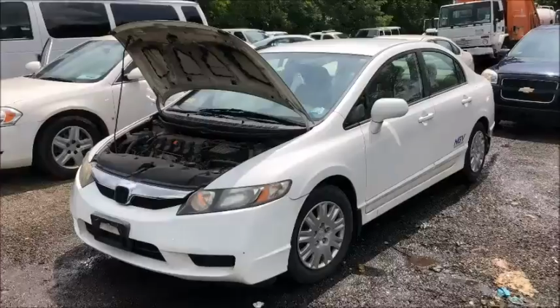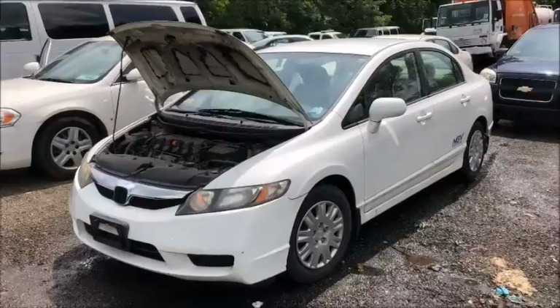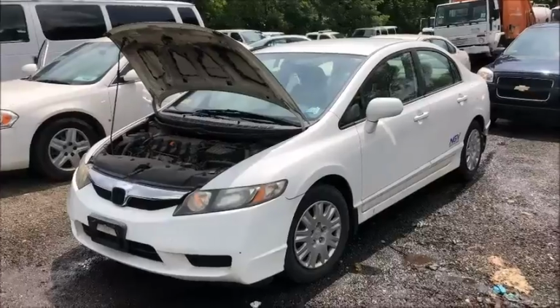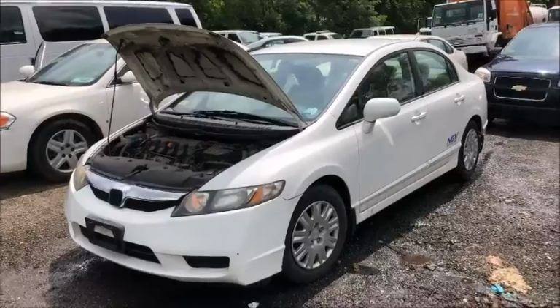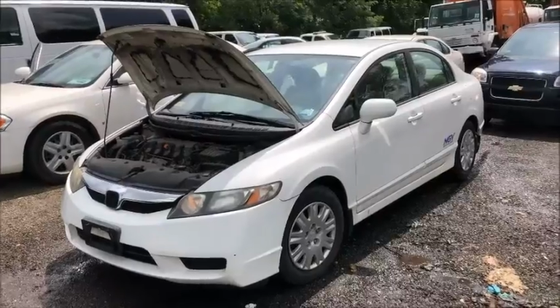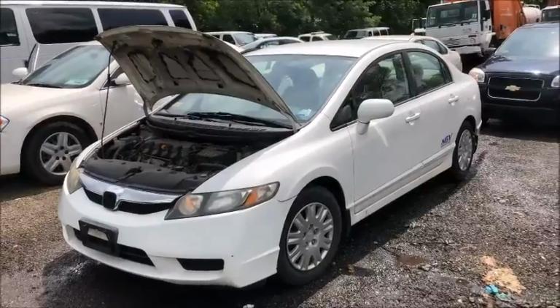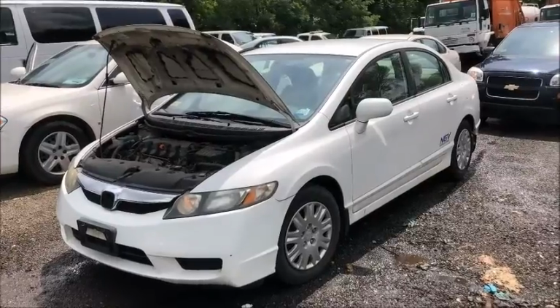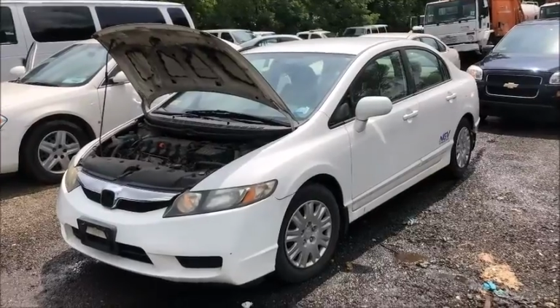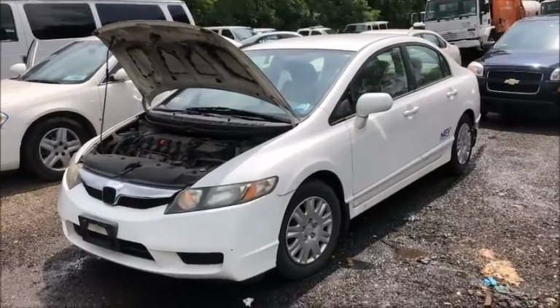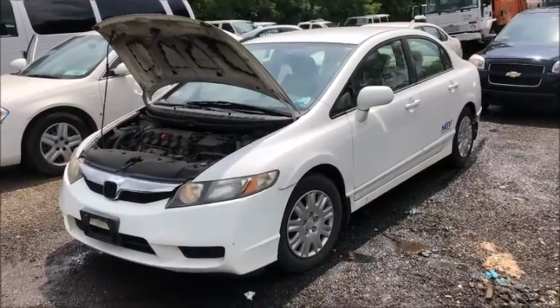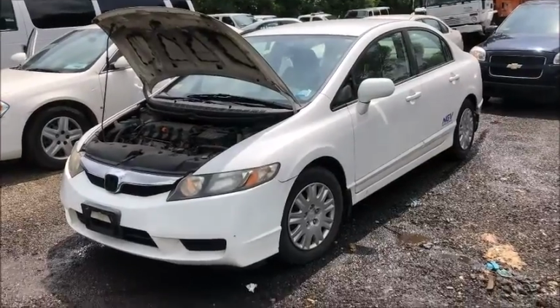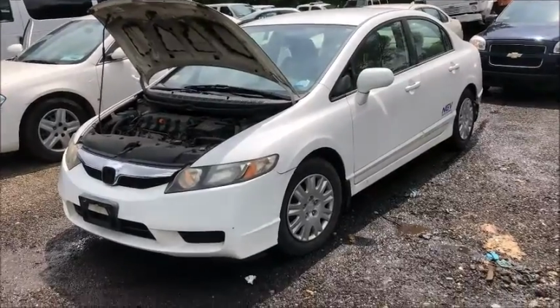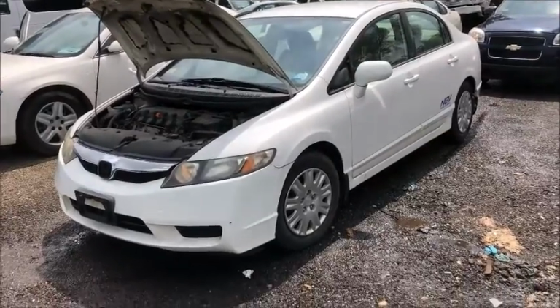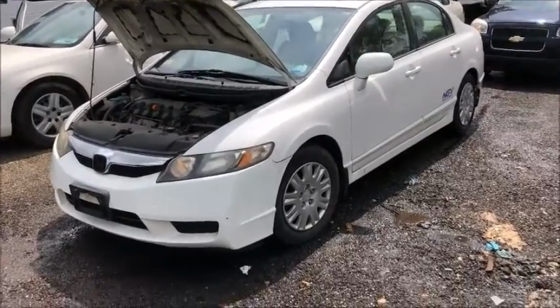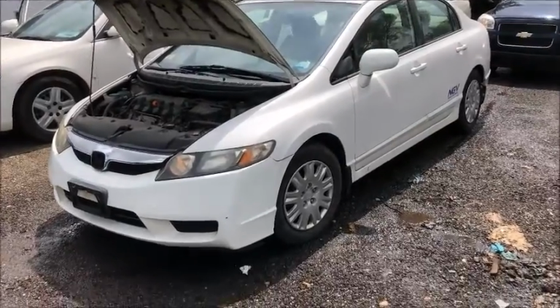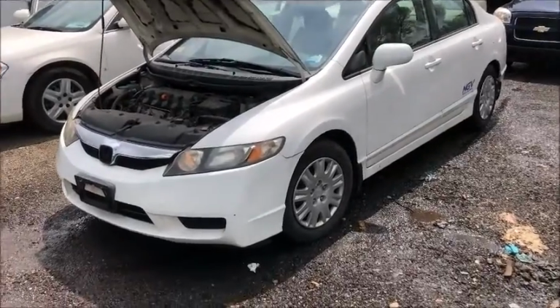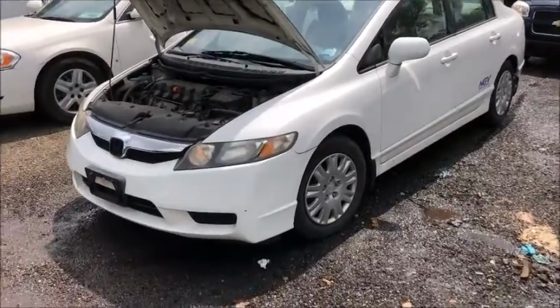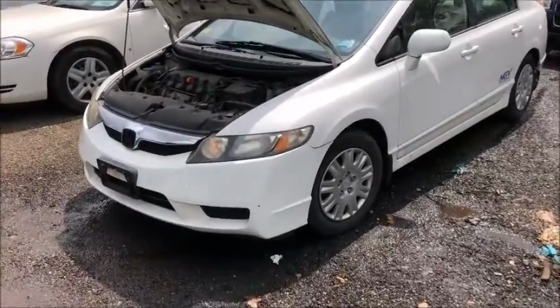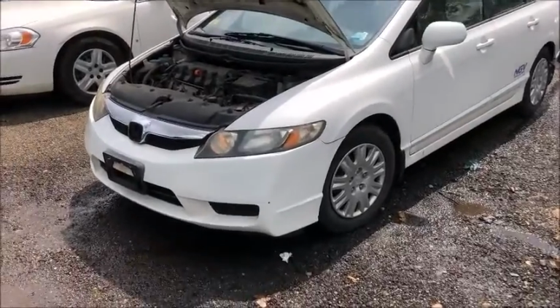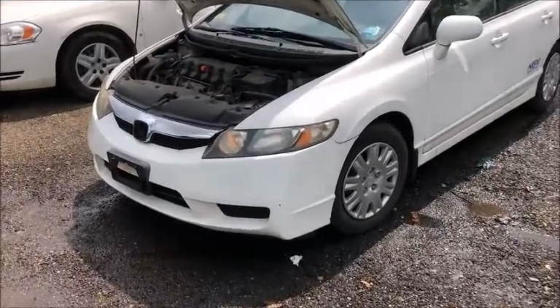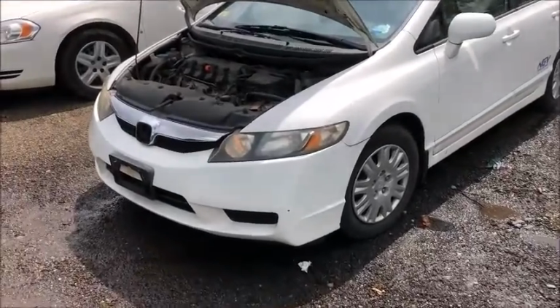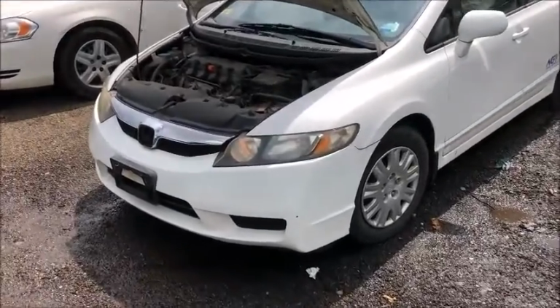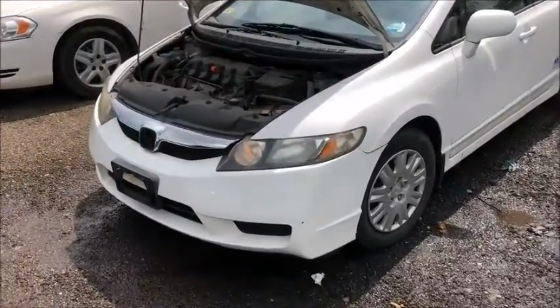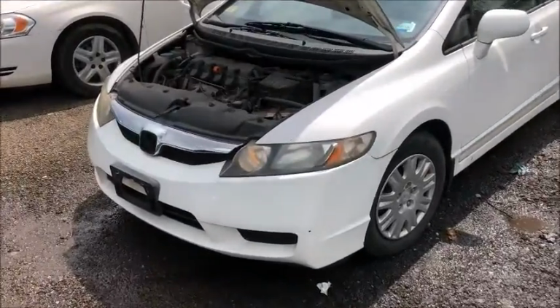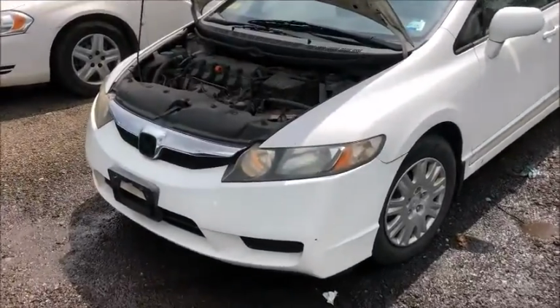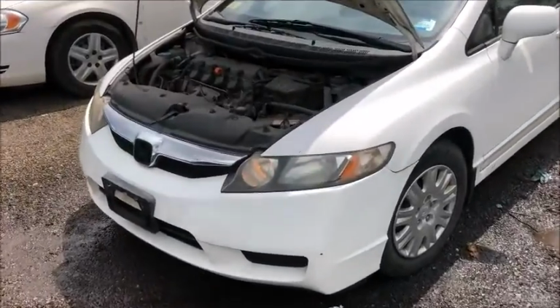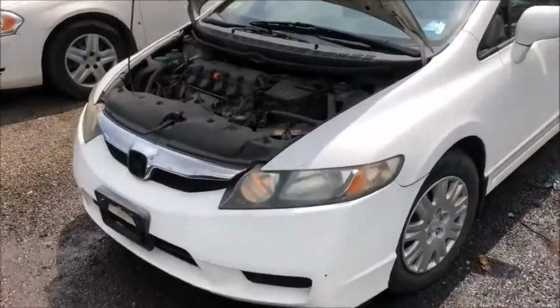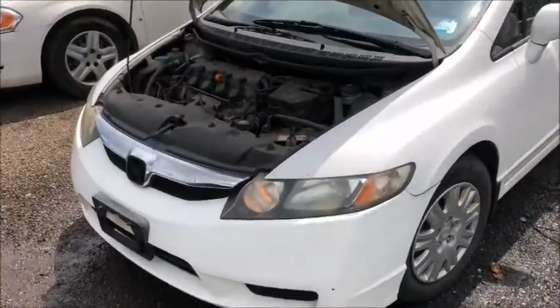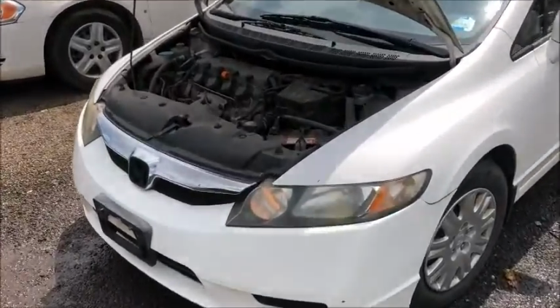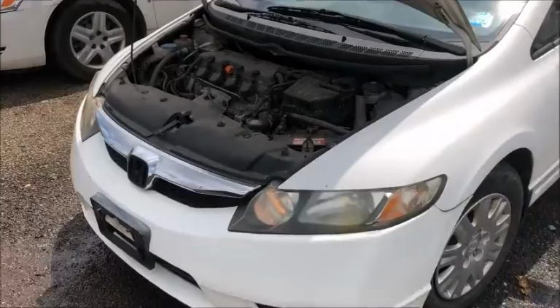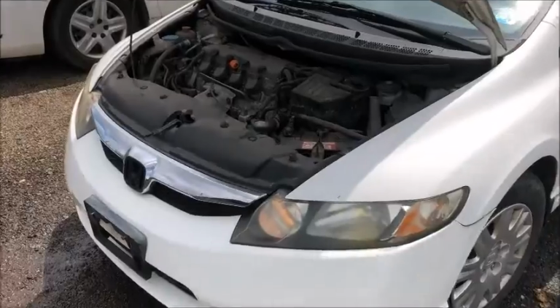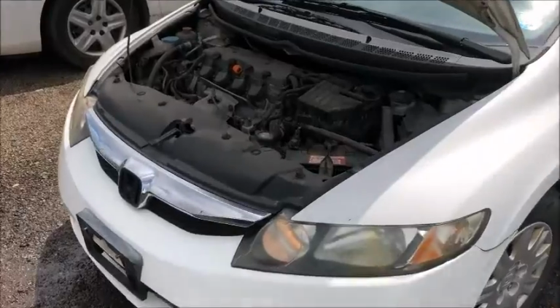Lot 30427, 68,000 miles. Starts, runs, moves in forward and reverse.